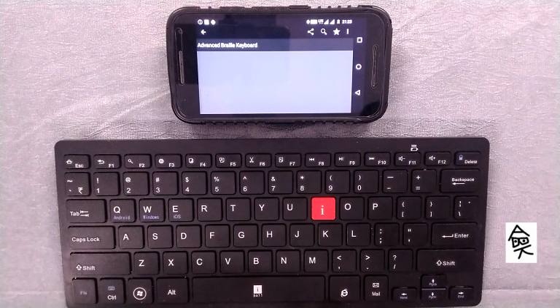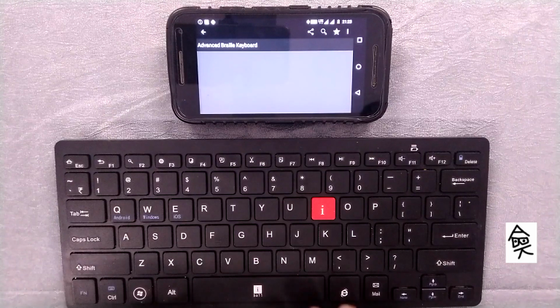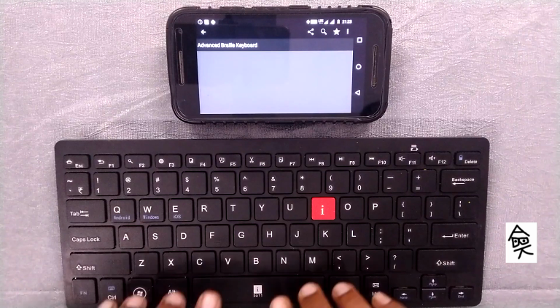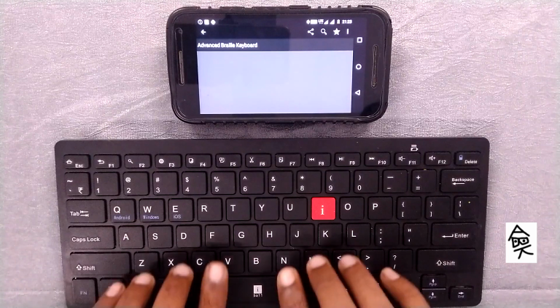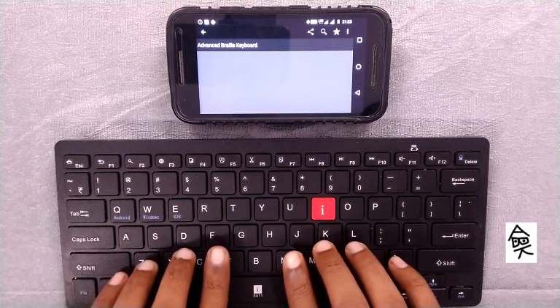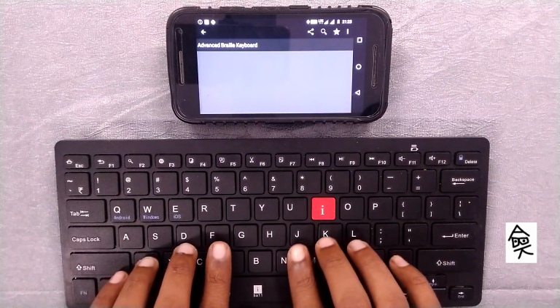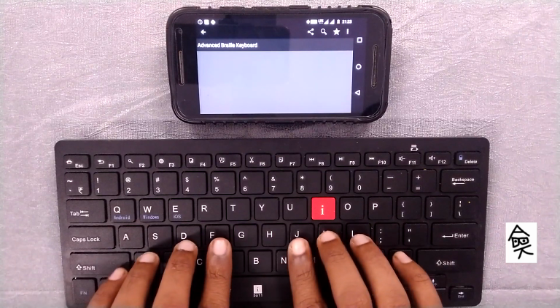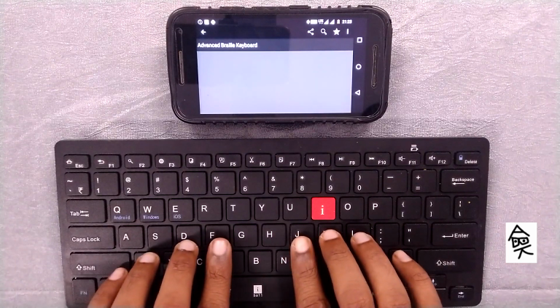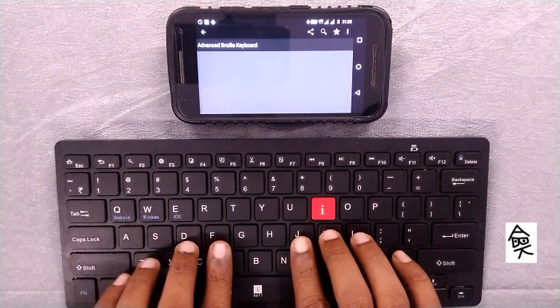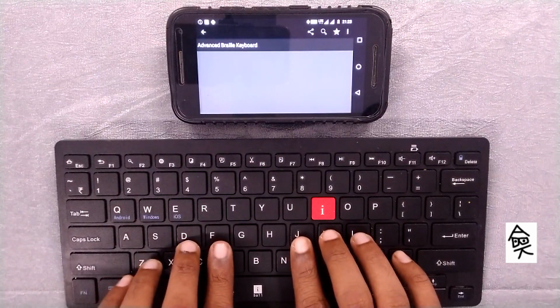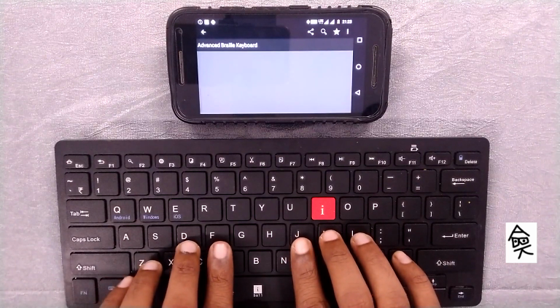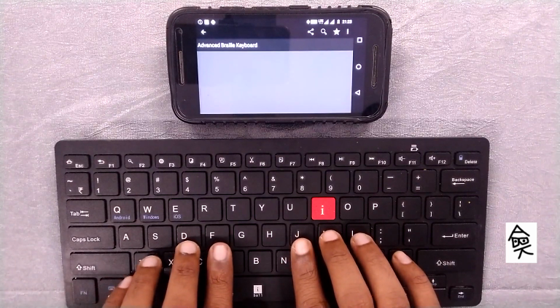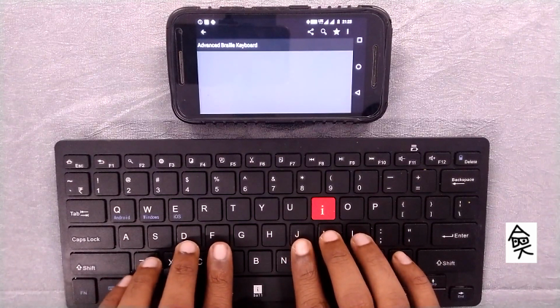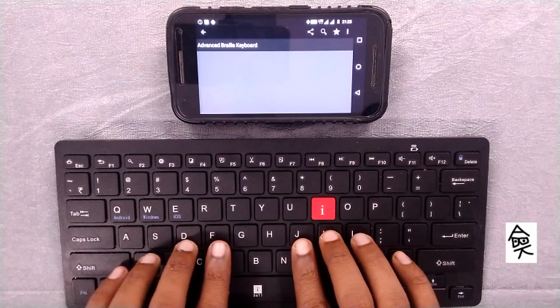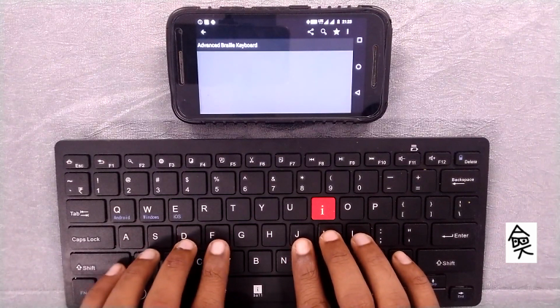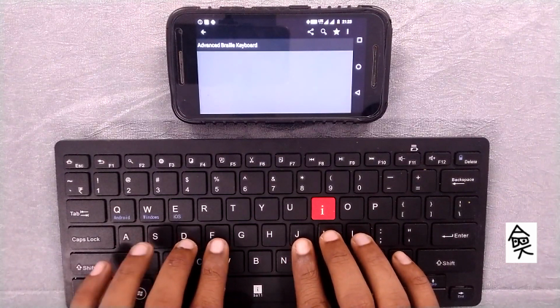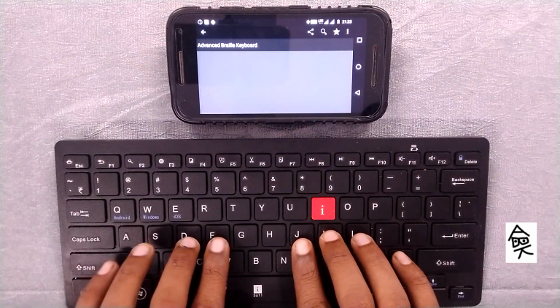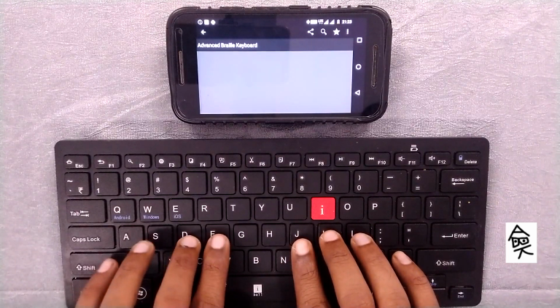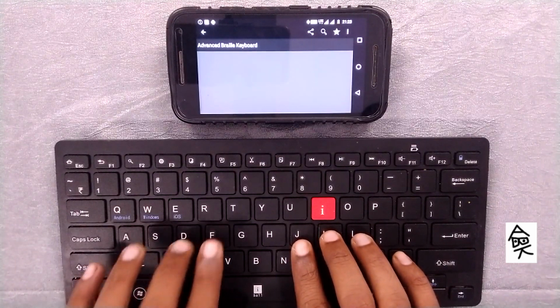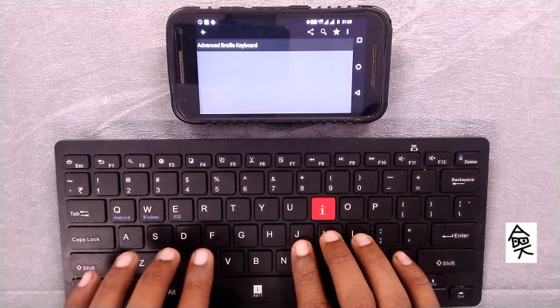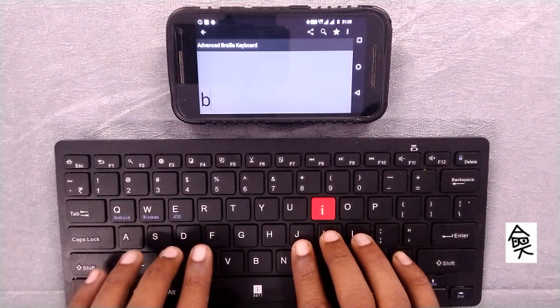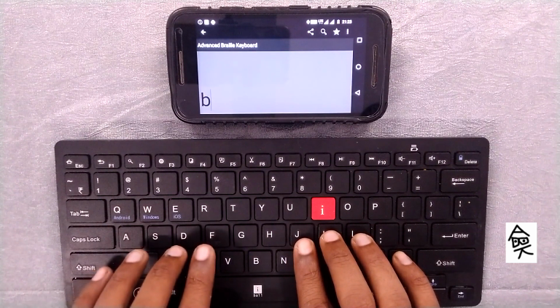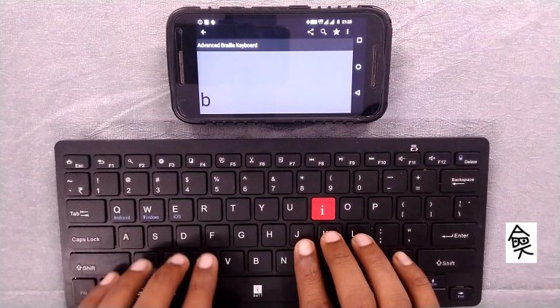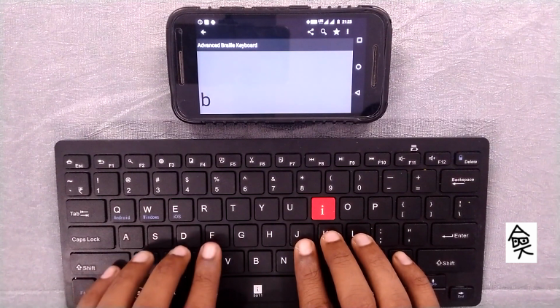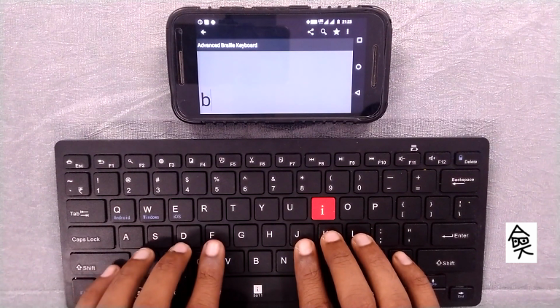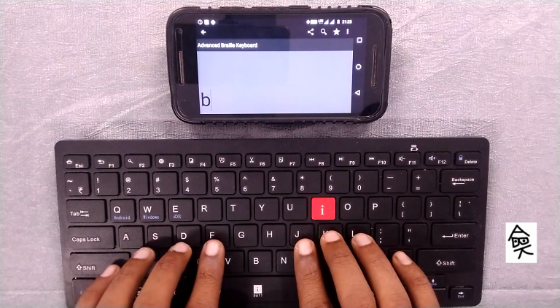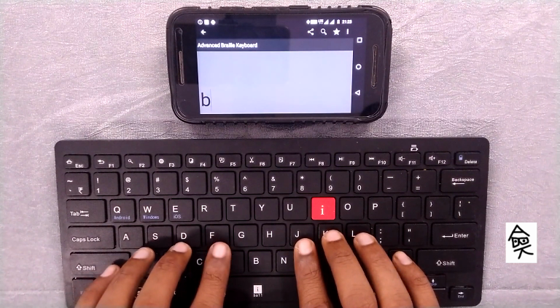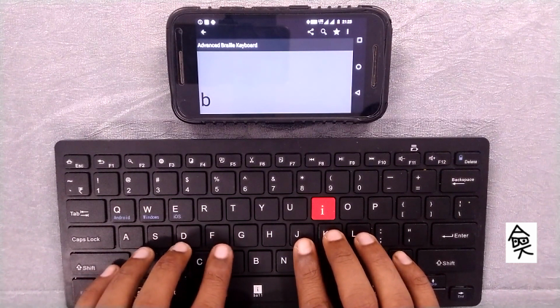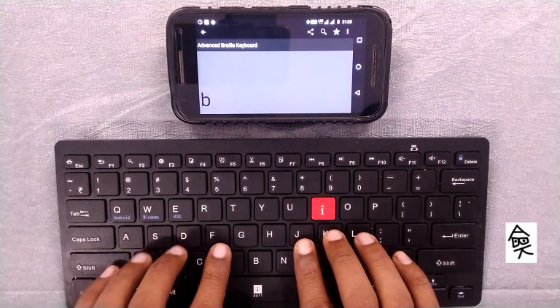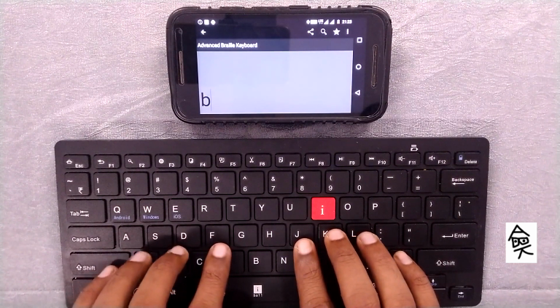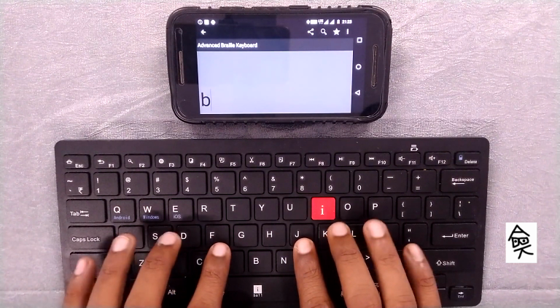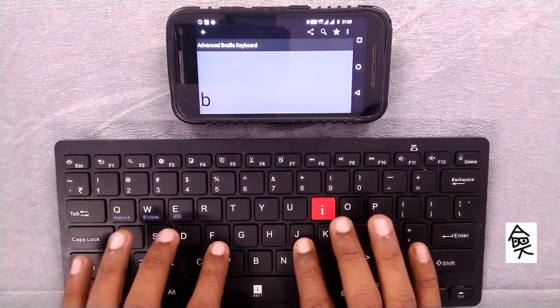Yes, pressing F and D together will produce the letter B. F and G will produce the letter C.